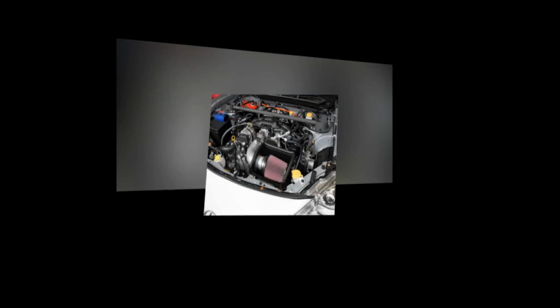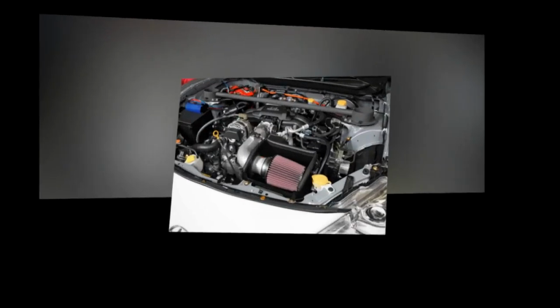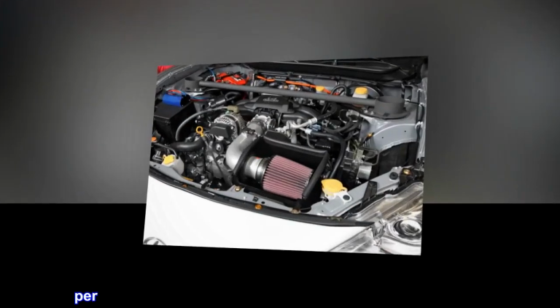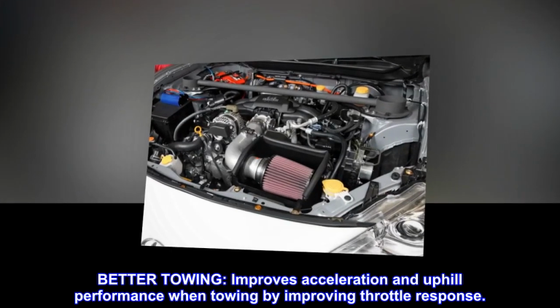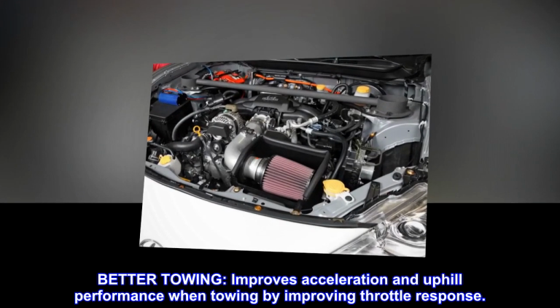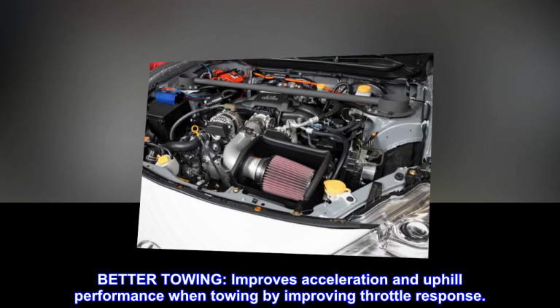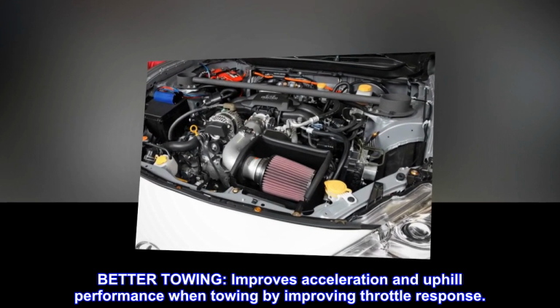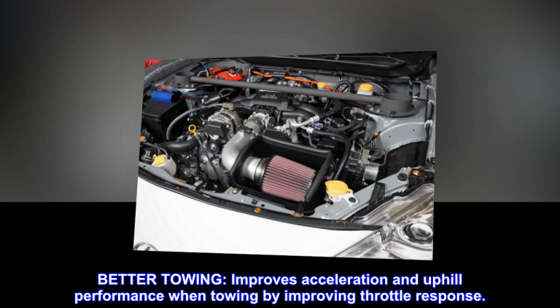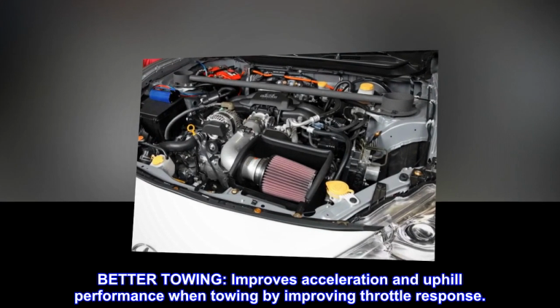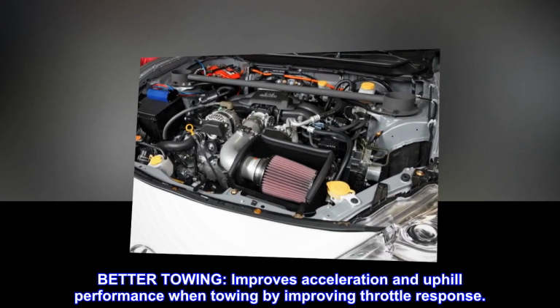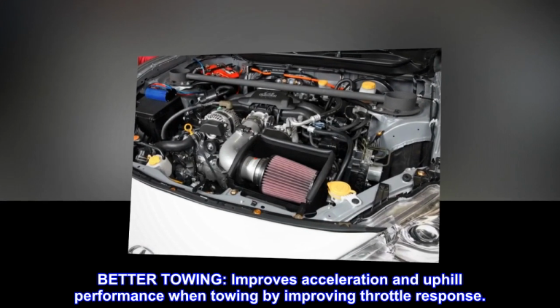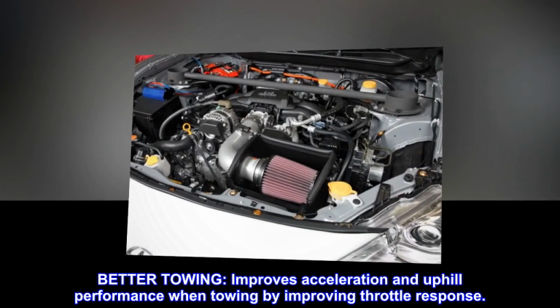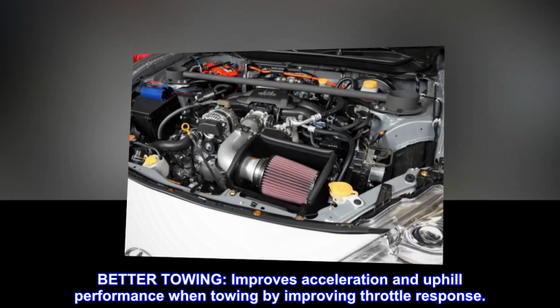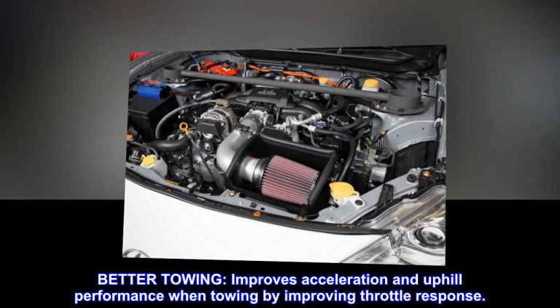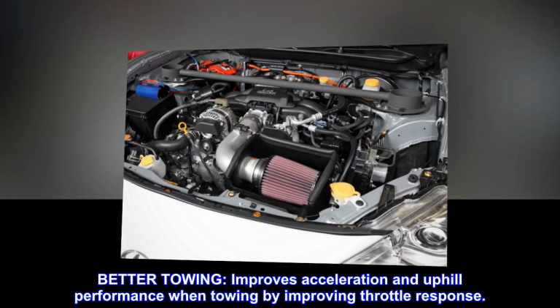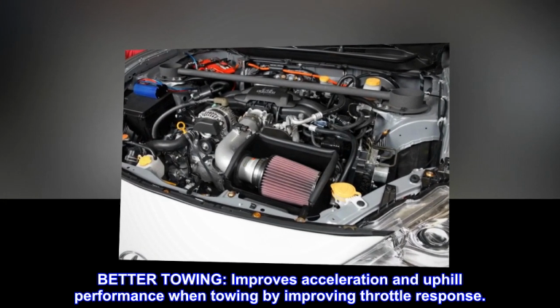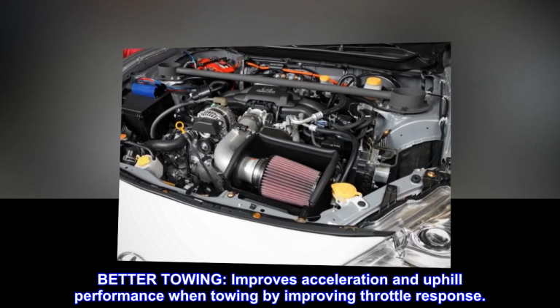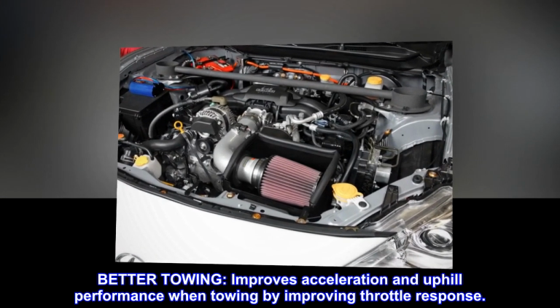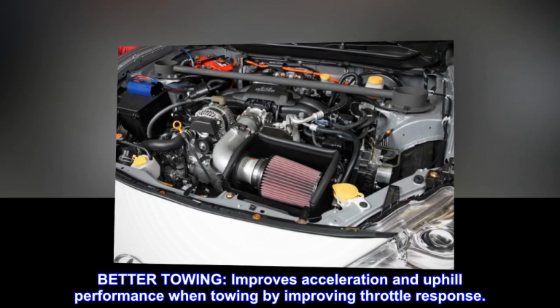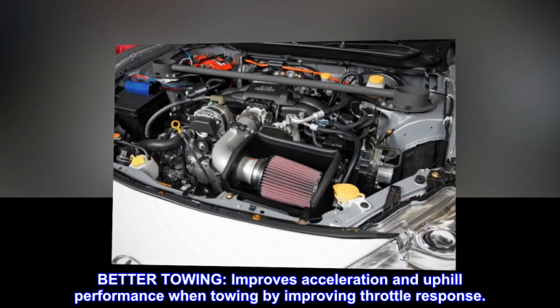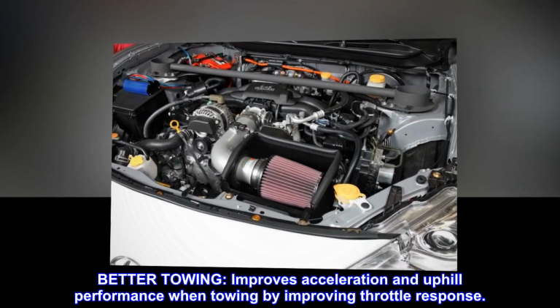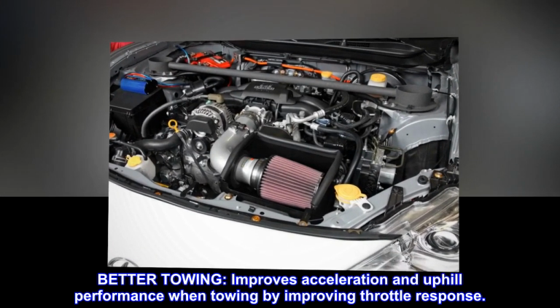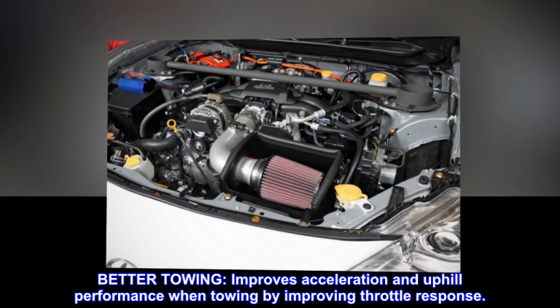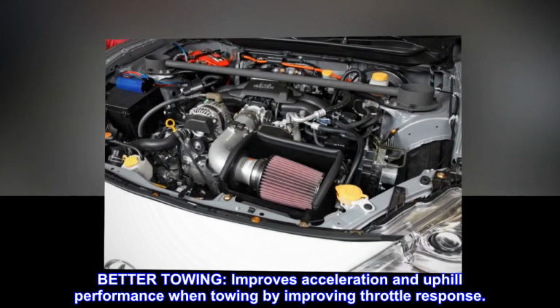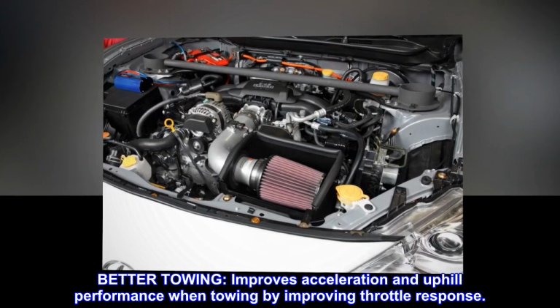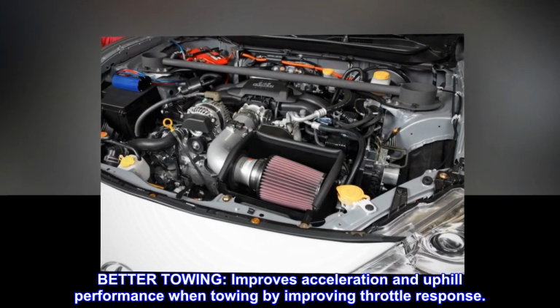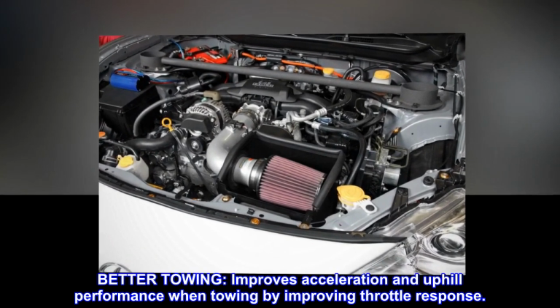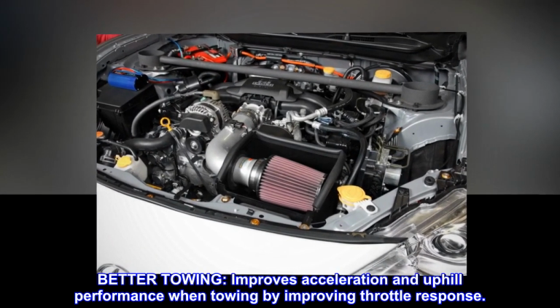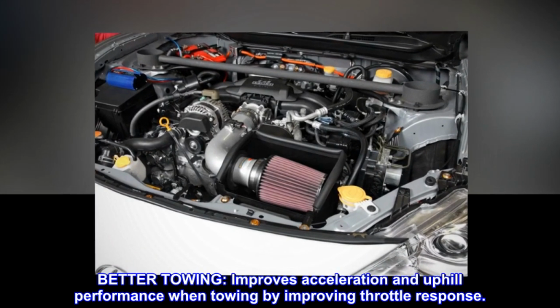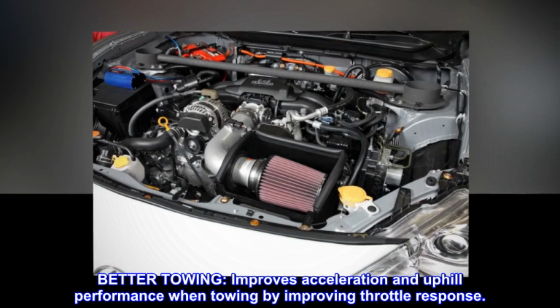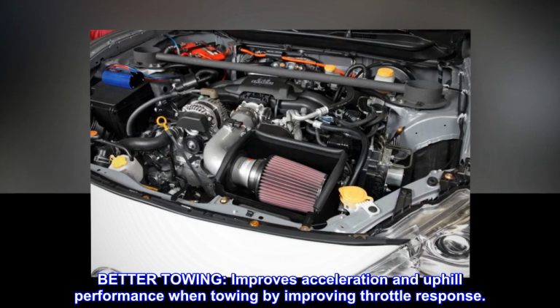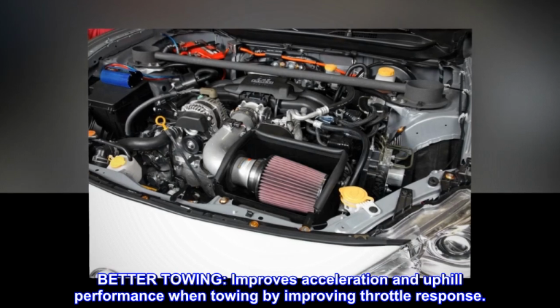Better towing. Improves acceleration and uphill performance when towing by improving throttle response.